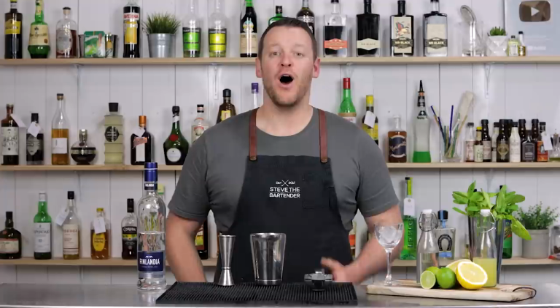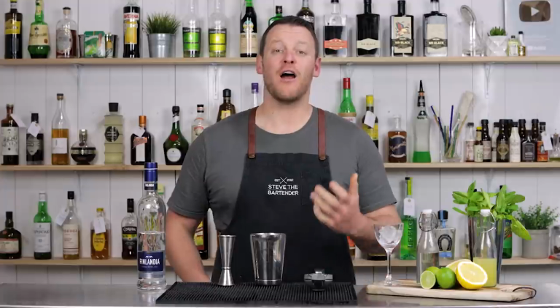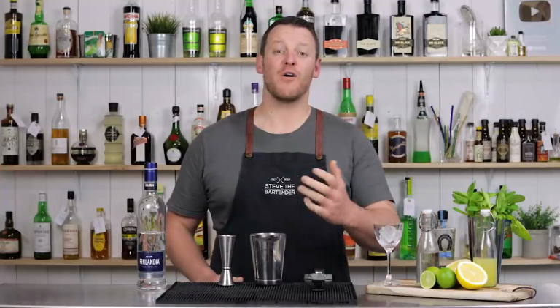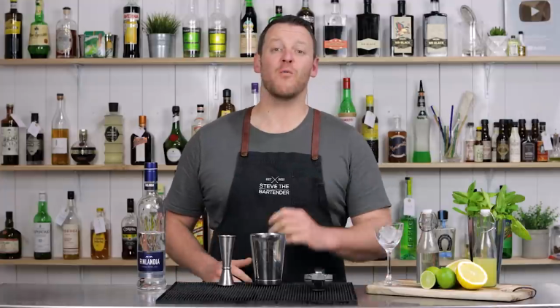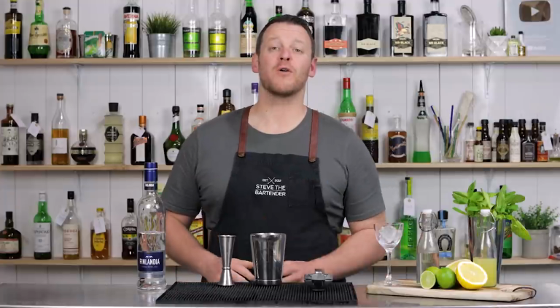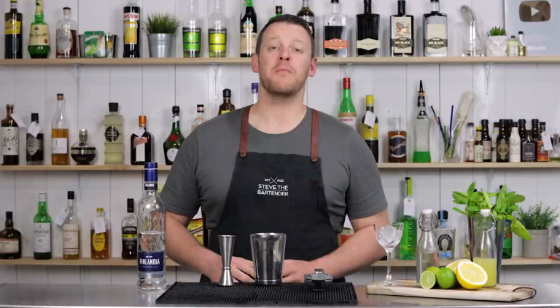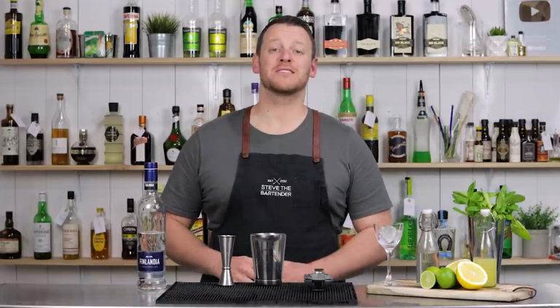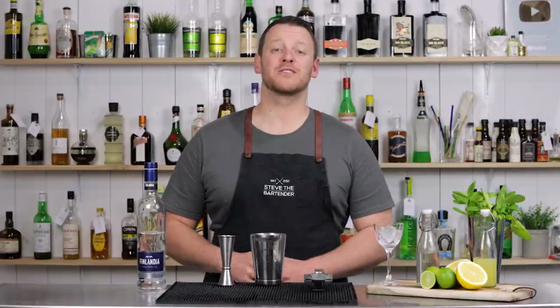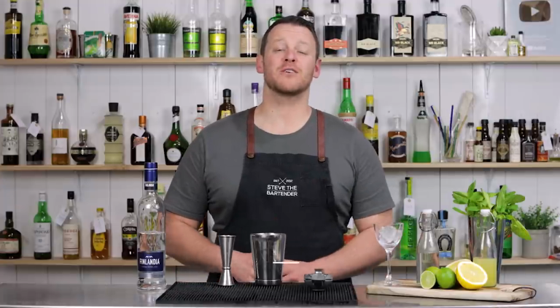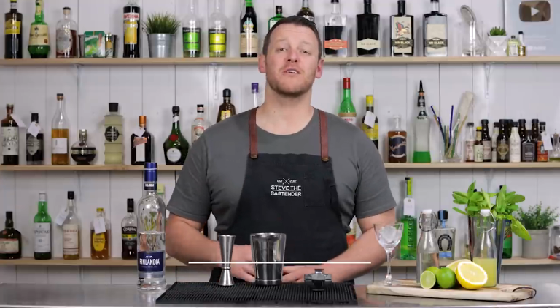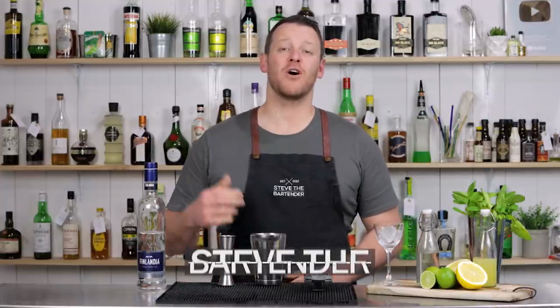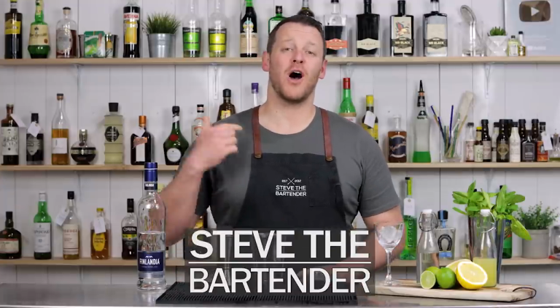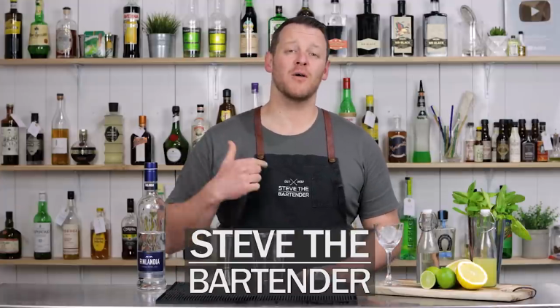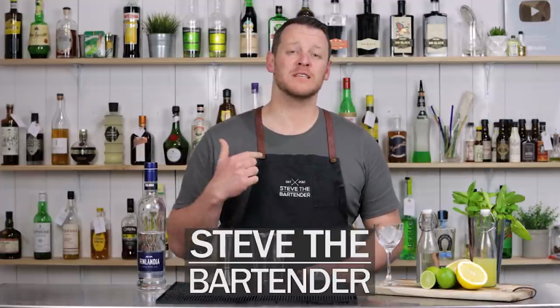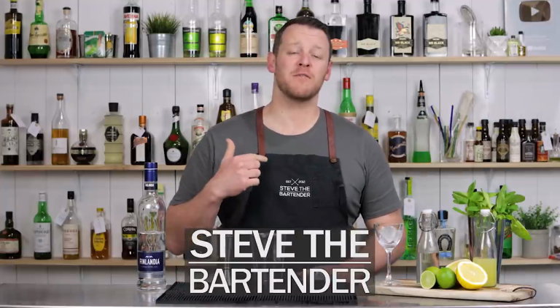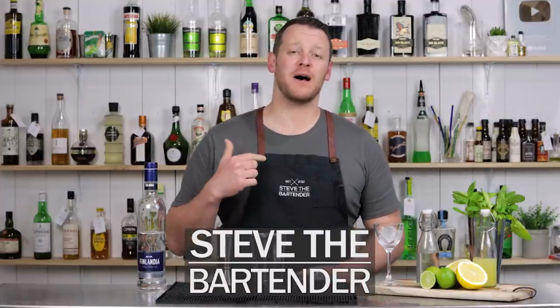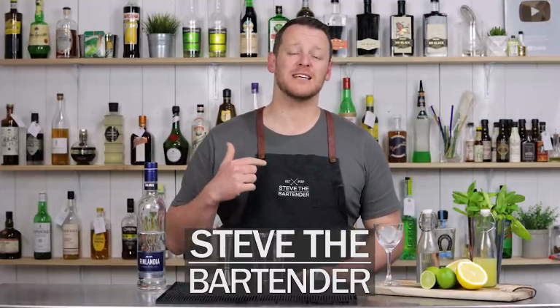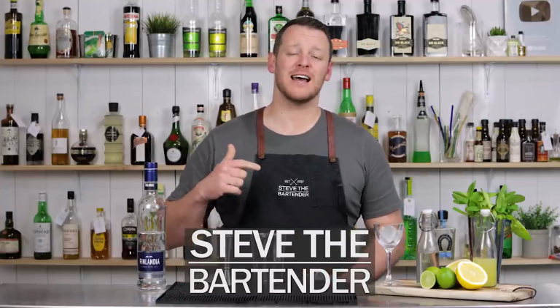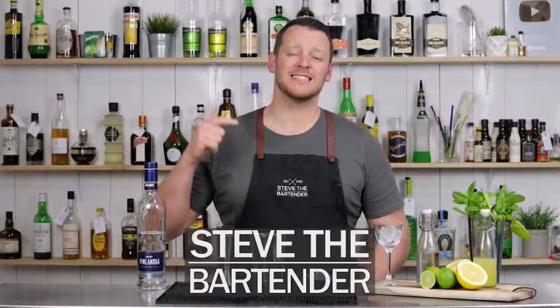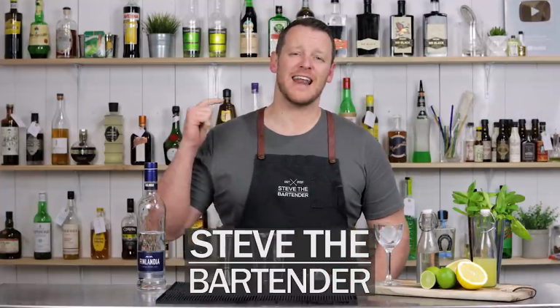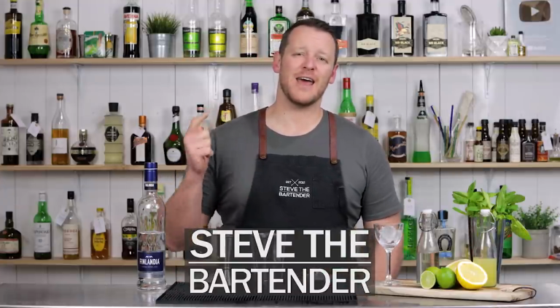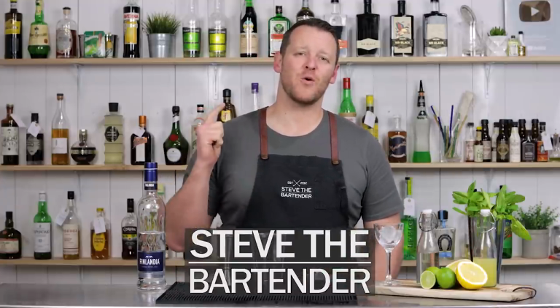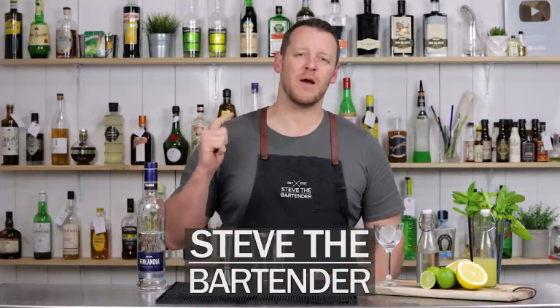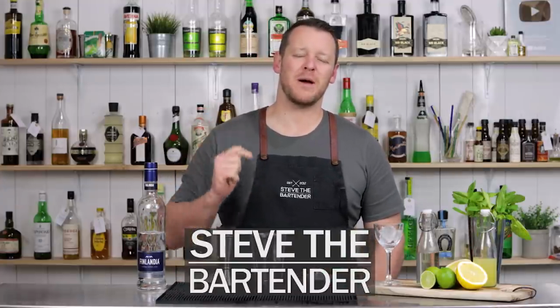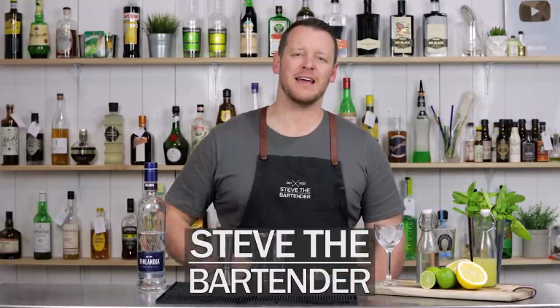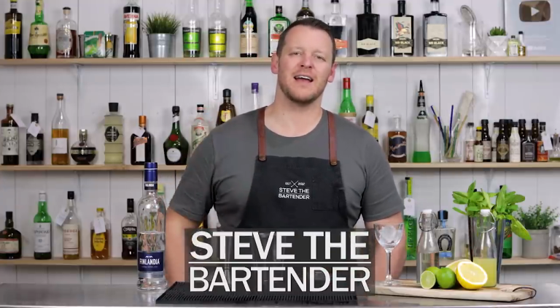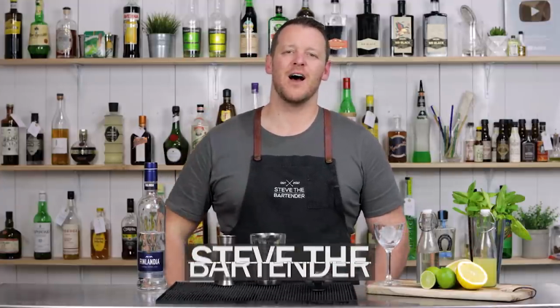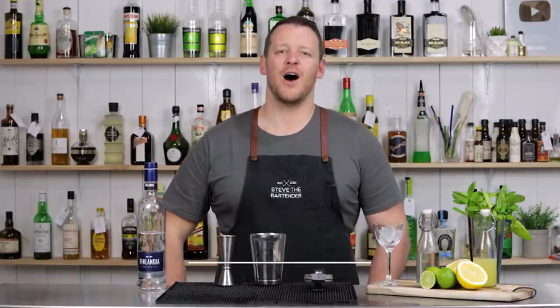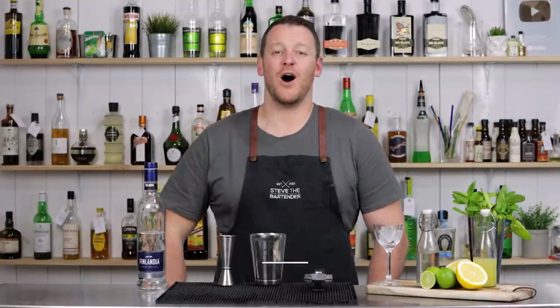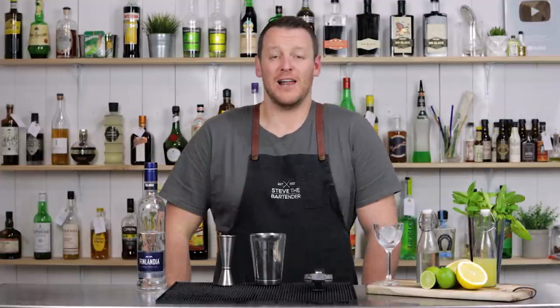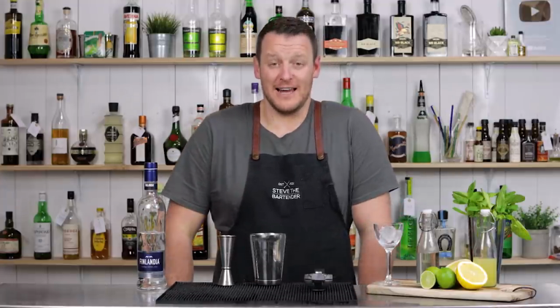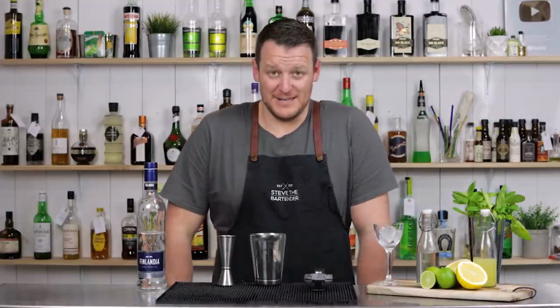Hi everyone, welcome back to the Cocktail Vlog. I'm Steve the Bartender, and today we are making High Ladies.